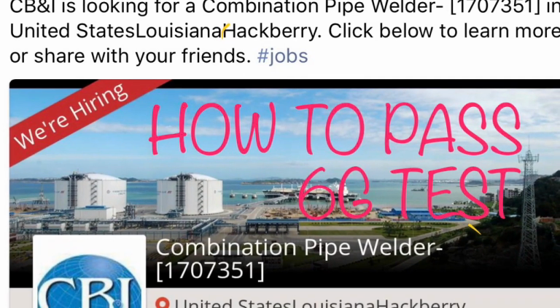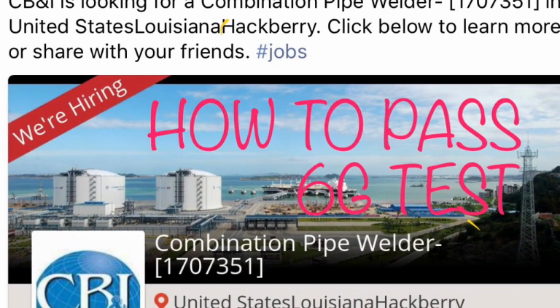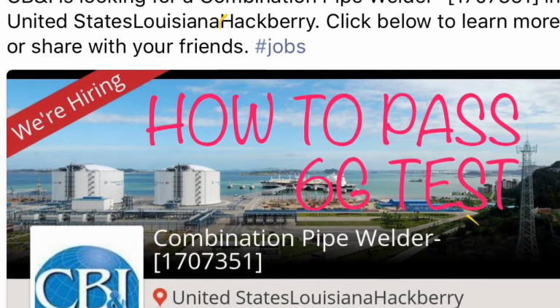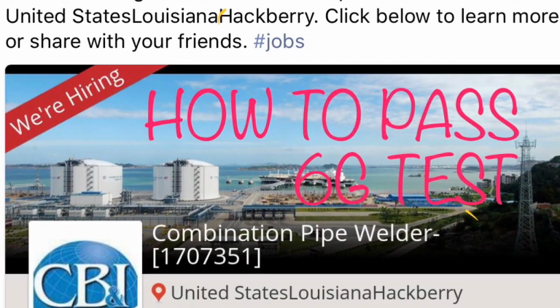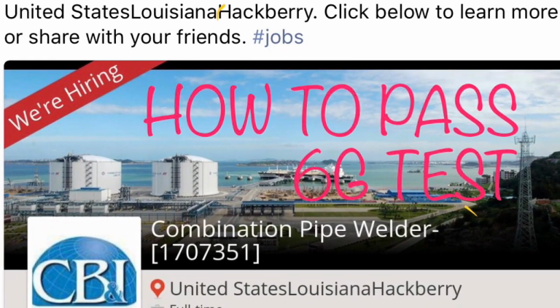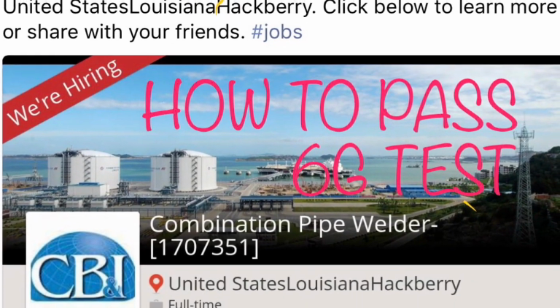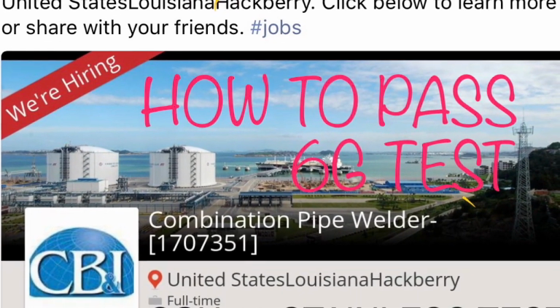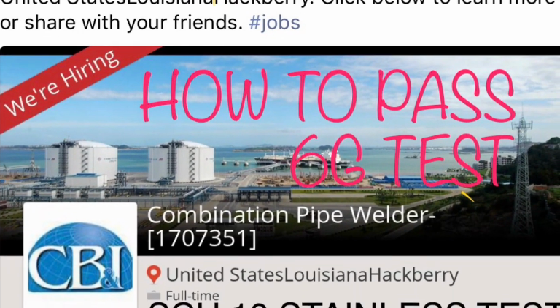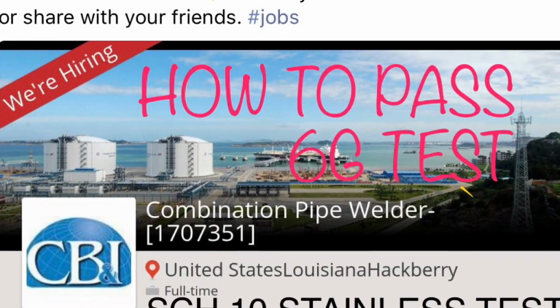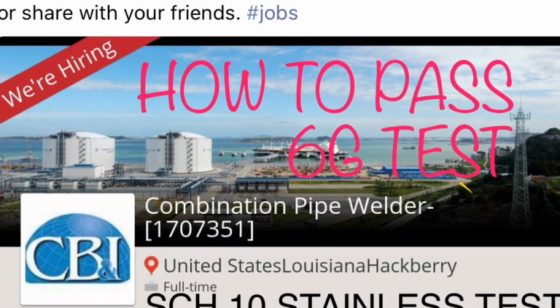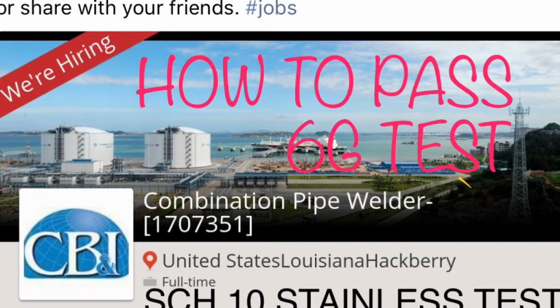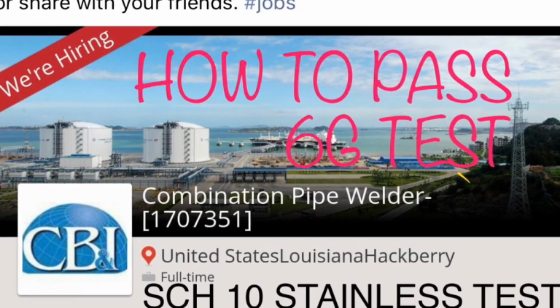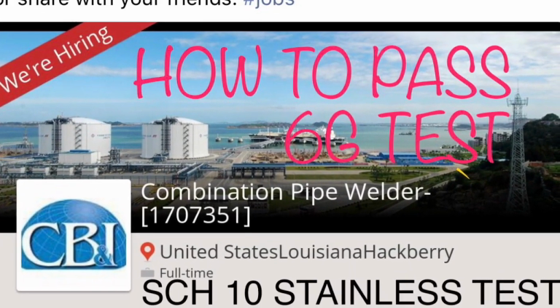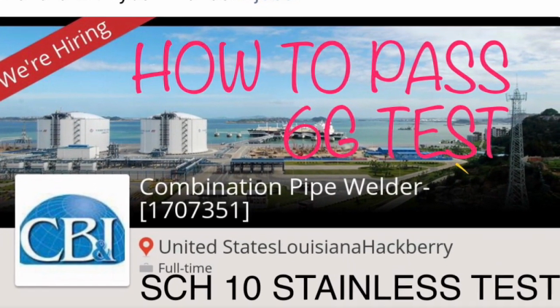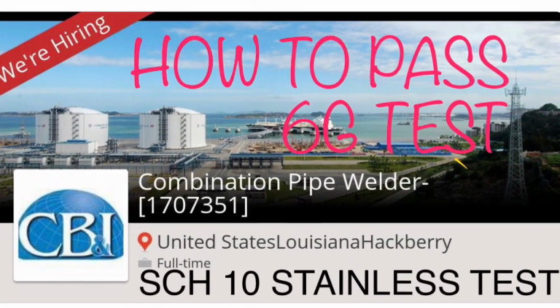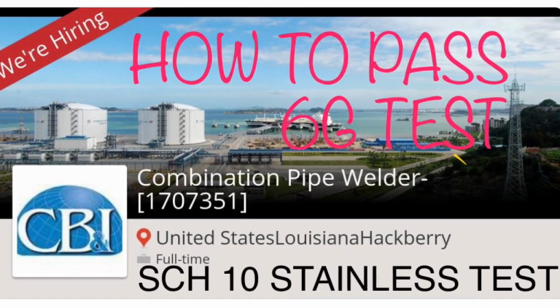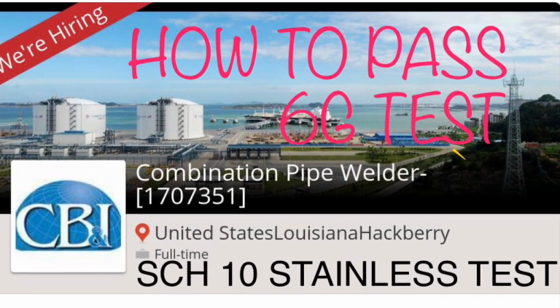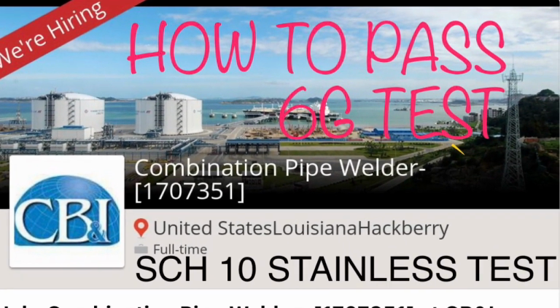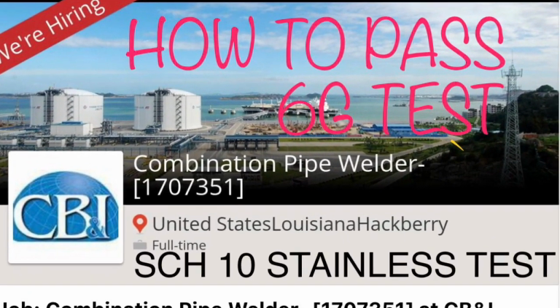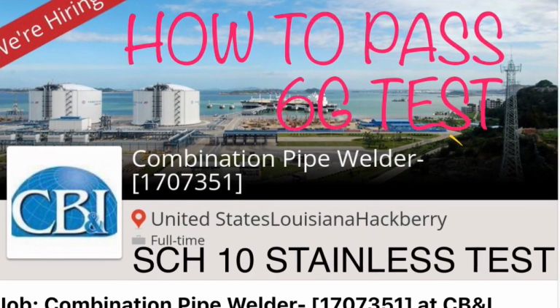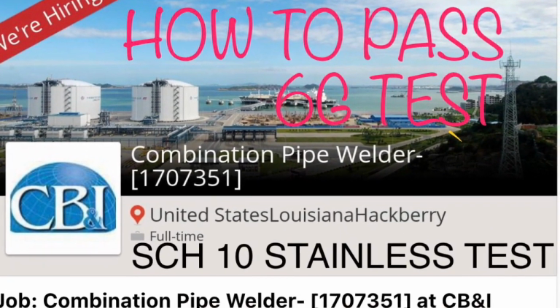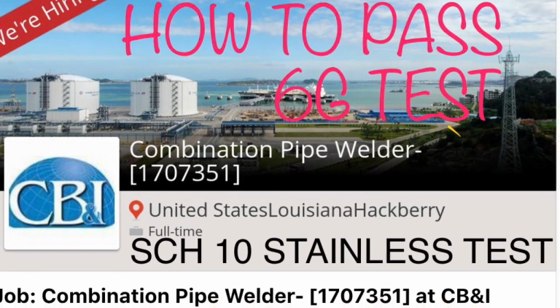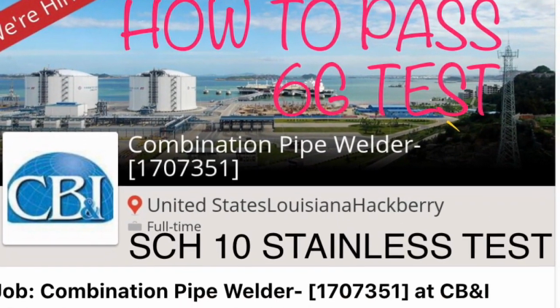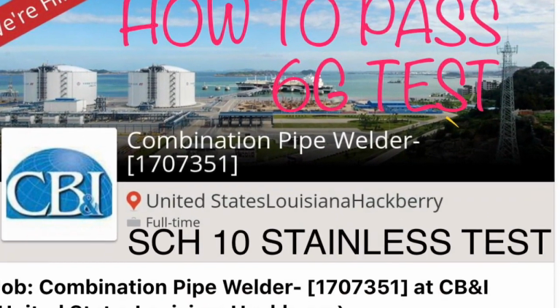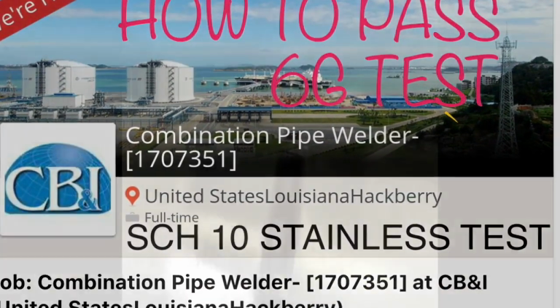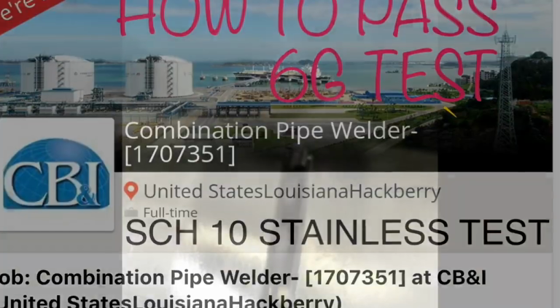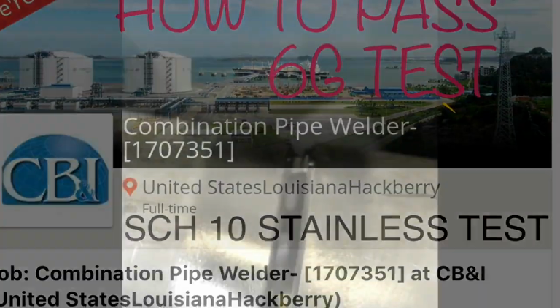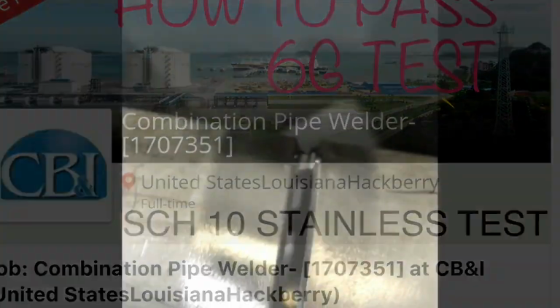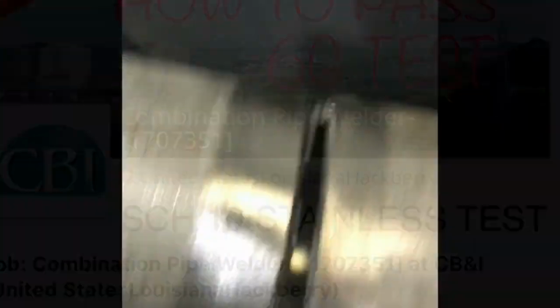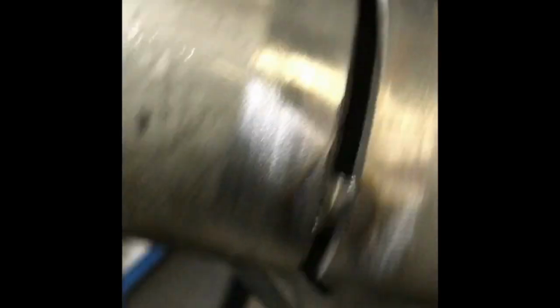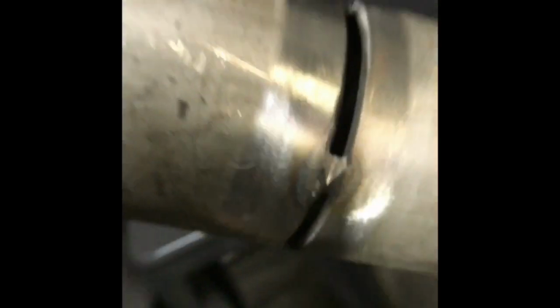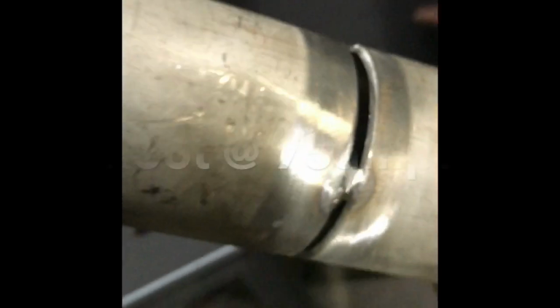Hey everybody, this is the Scotsman. We're just doing a little thing here on the CB&I test, the Schedule 10 Stainless.